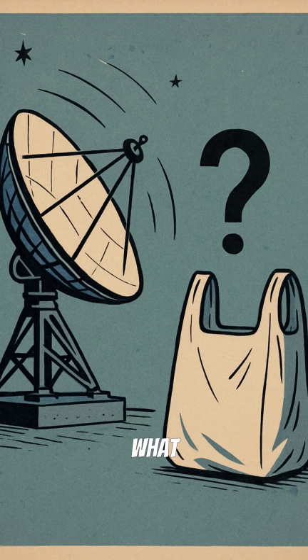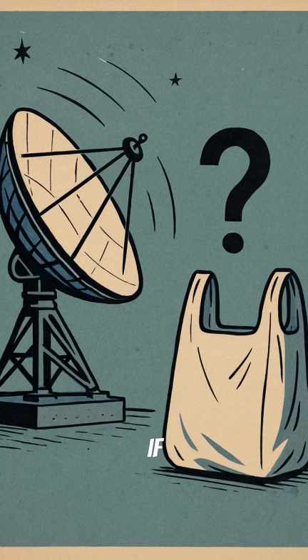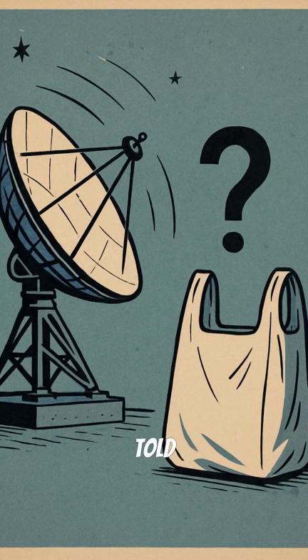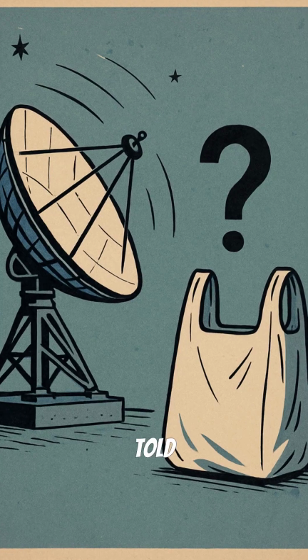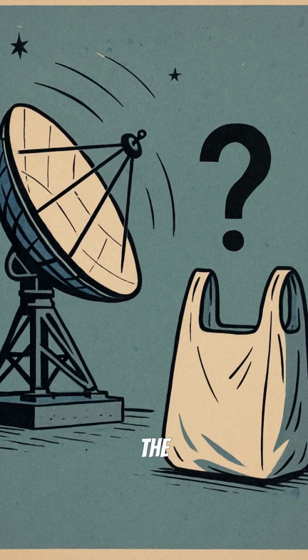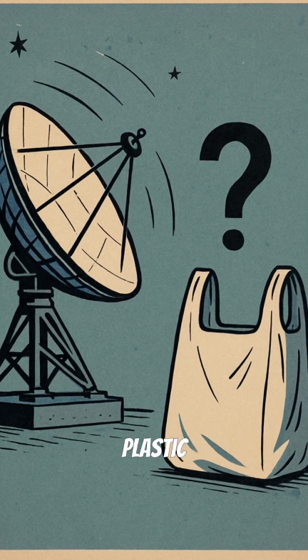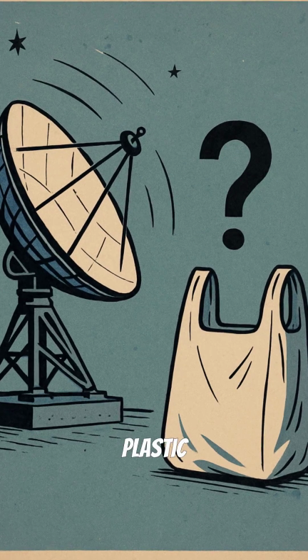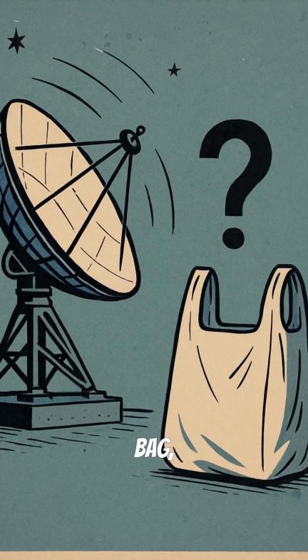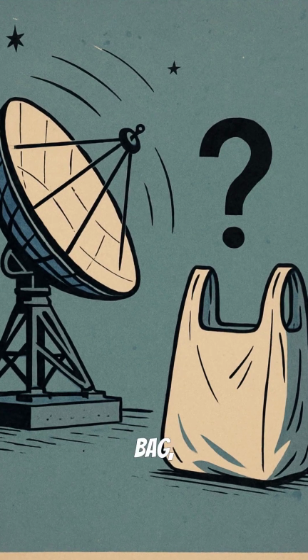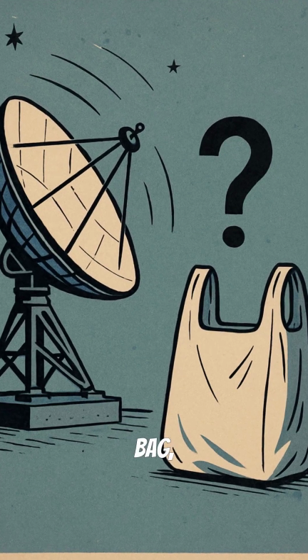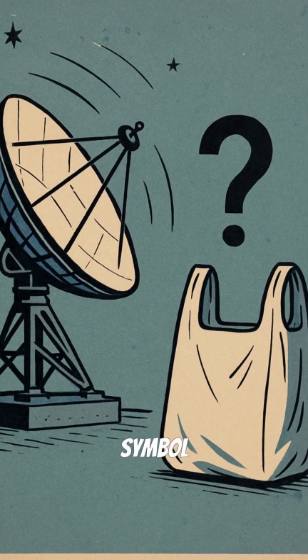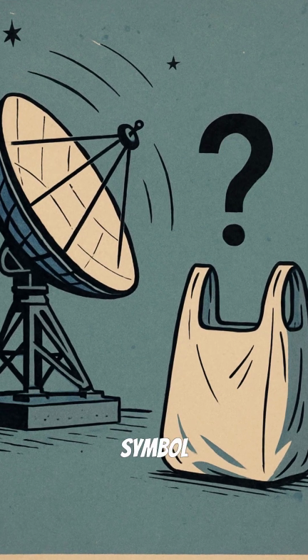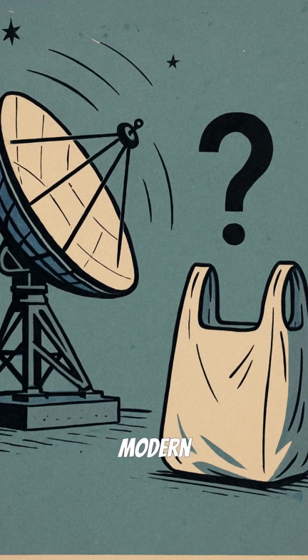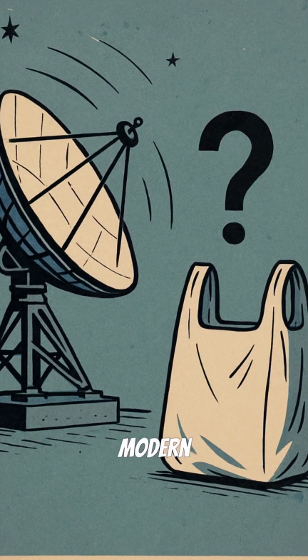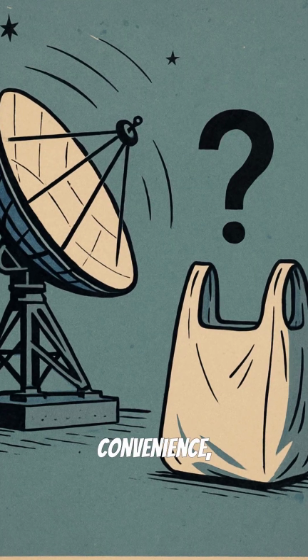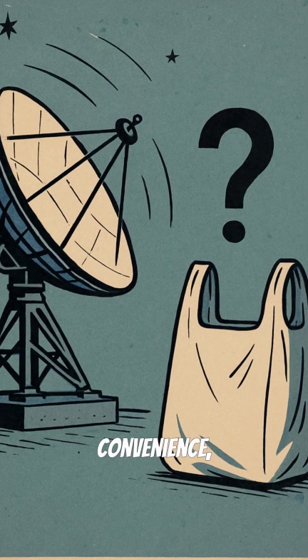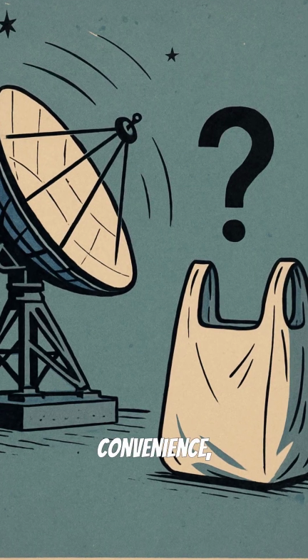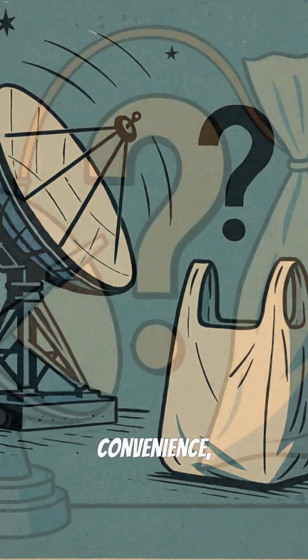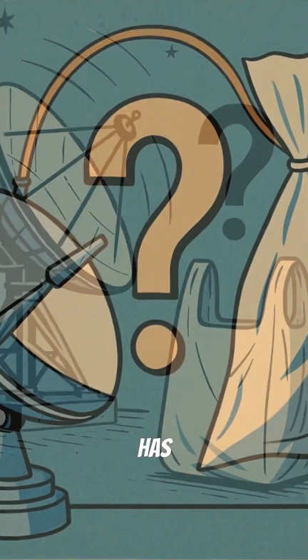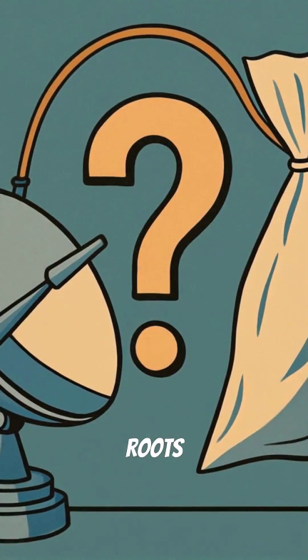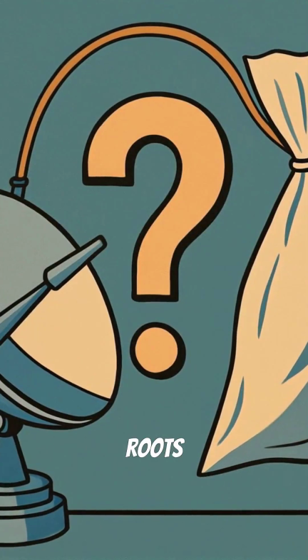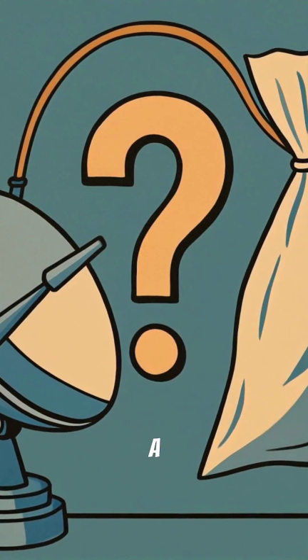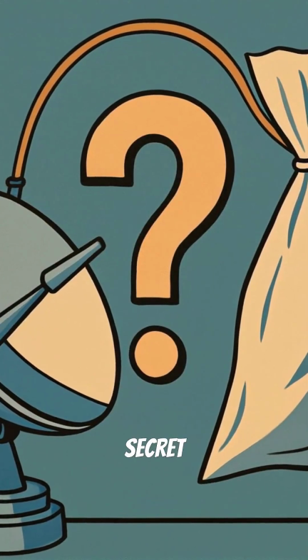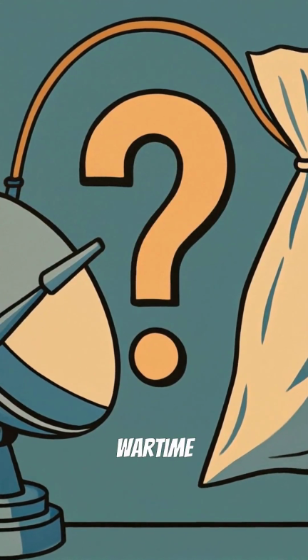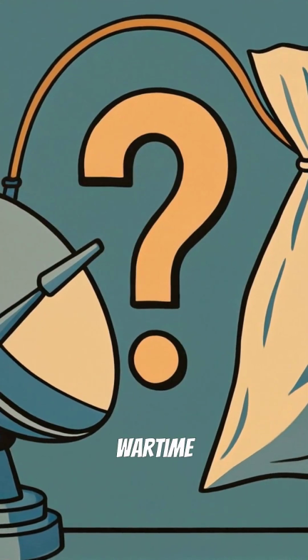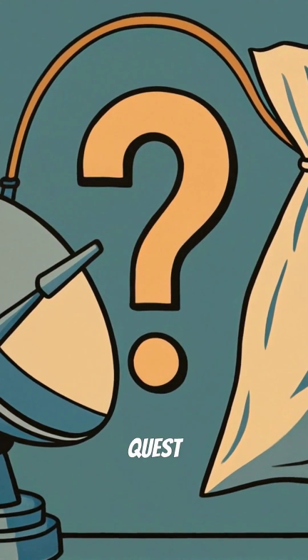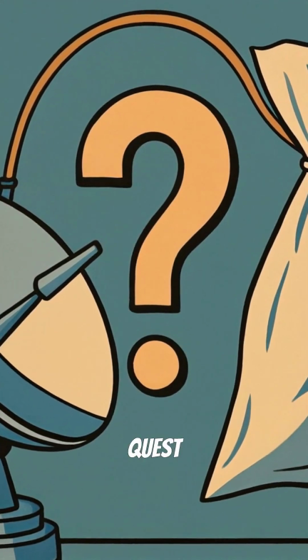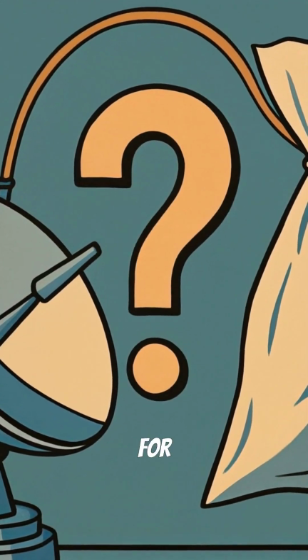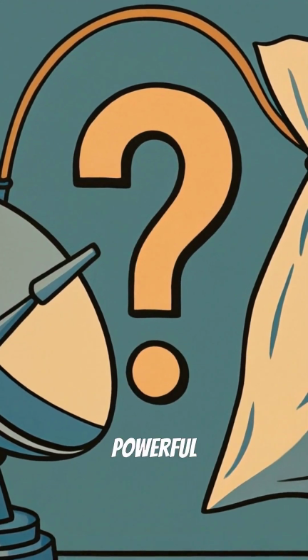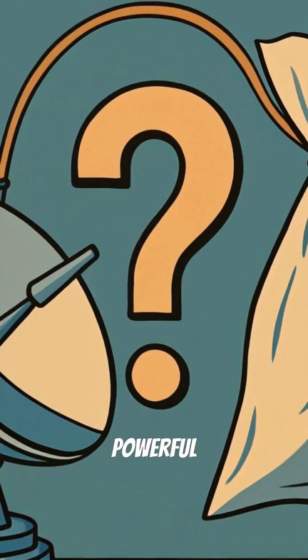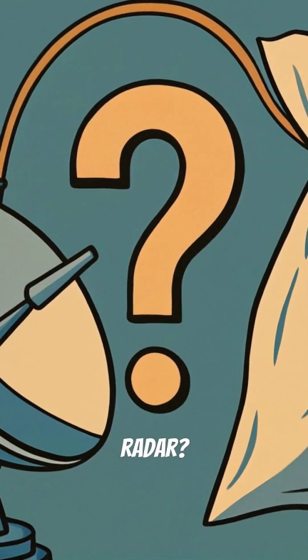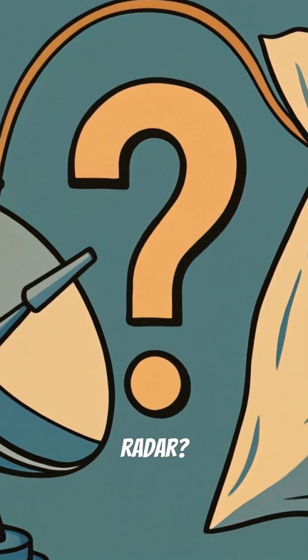What if I told you the plastic bag, a symbol of modern convenience, has roots in a secret wartime quest for powerful radar?